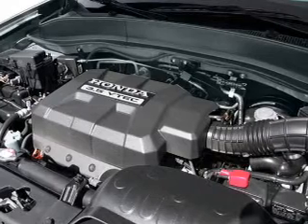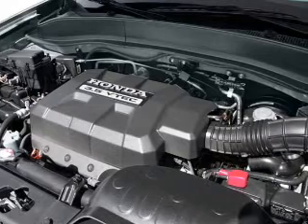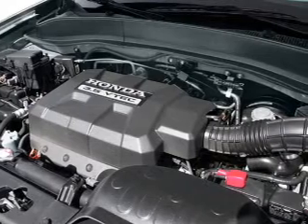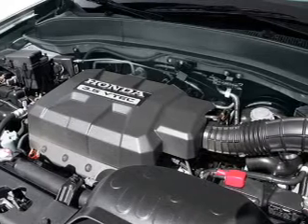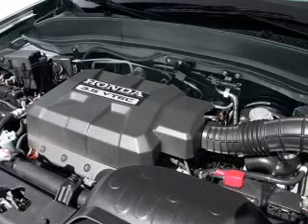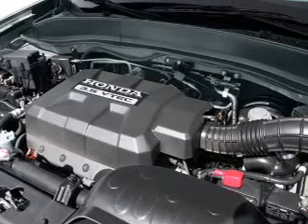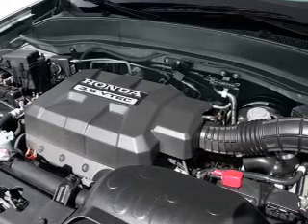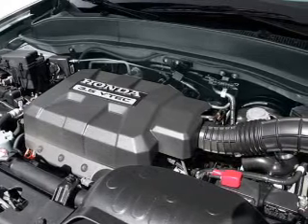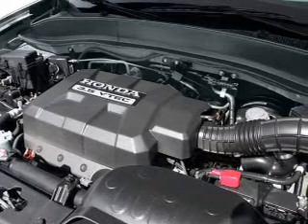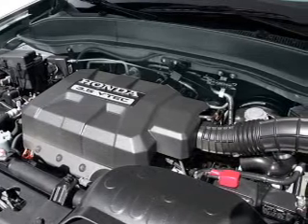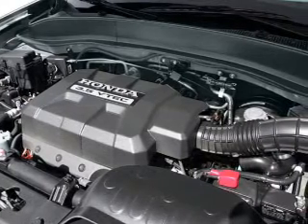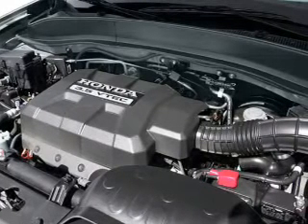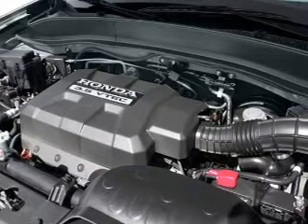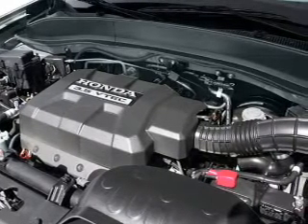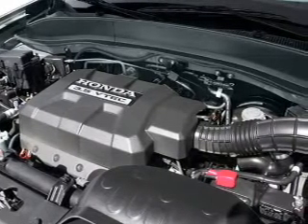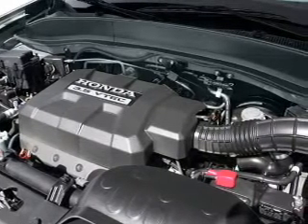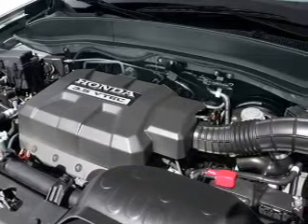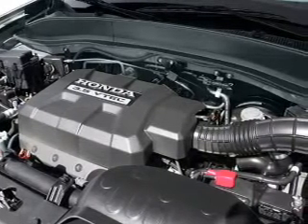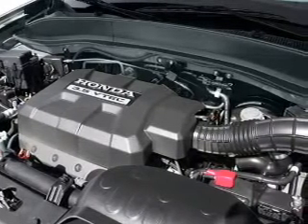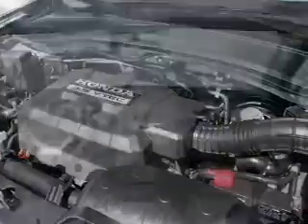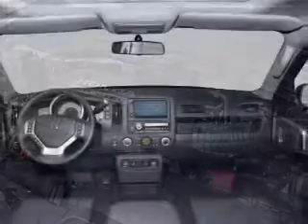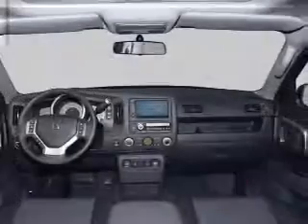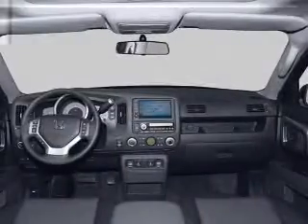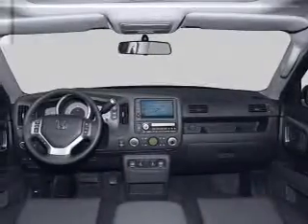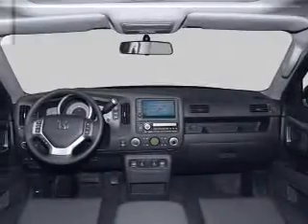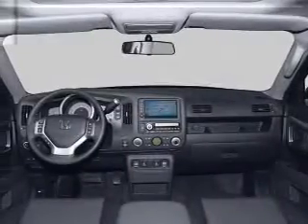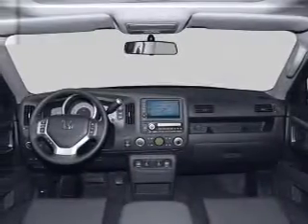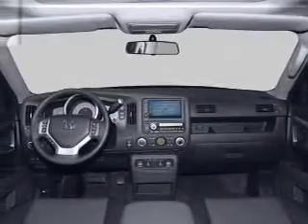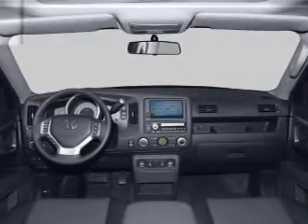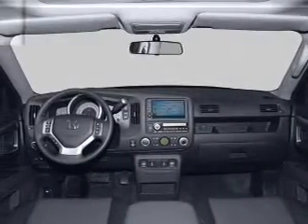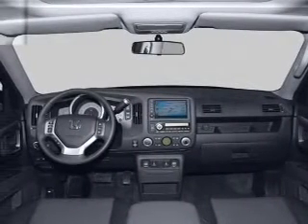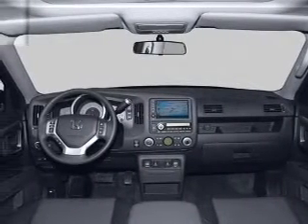An alarm system, an AM FM stereo with a CD player, and an adjustable tilt steering wheel.